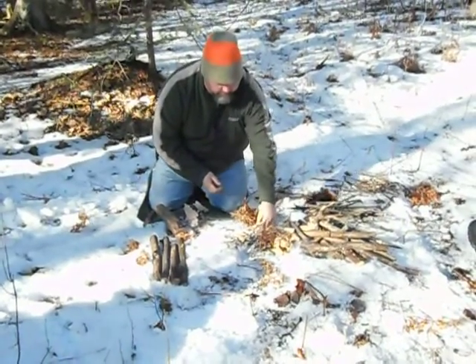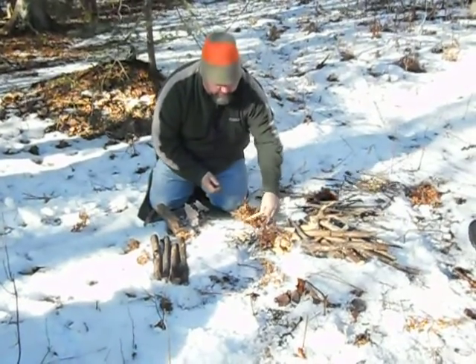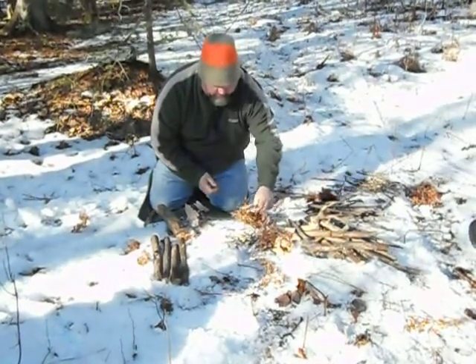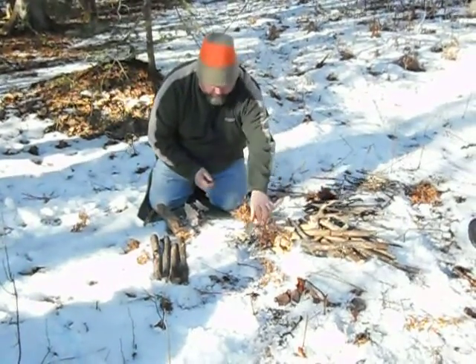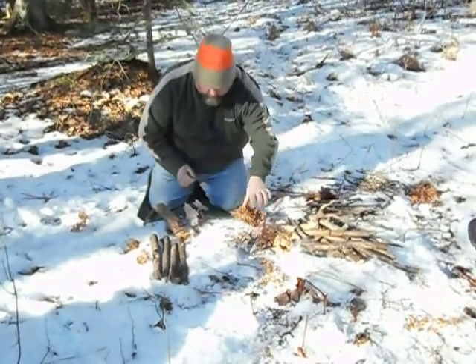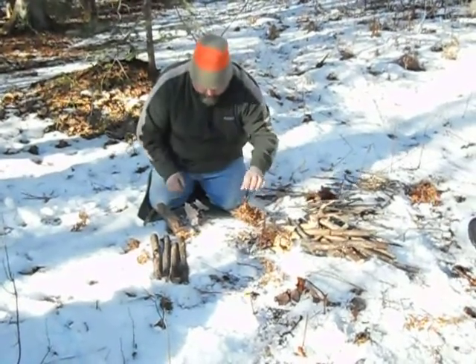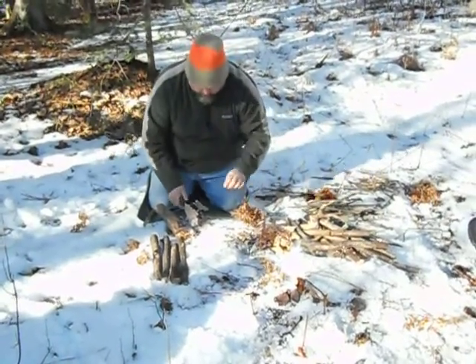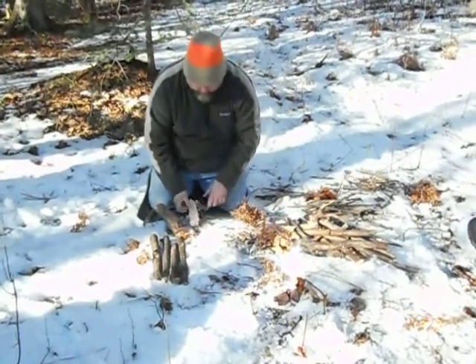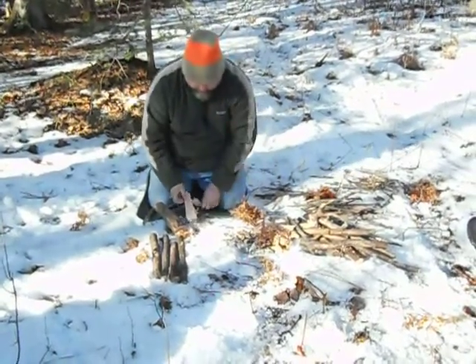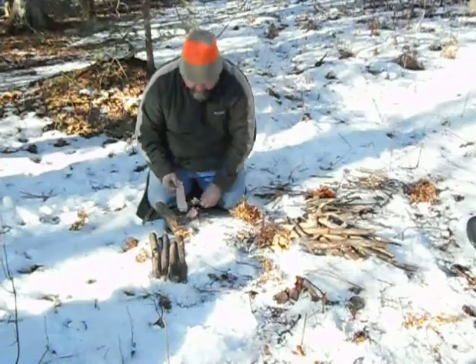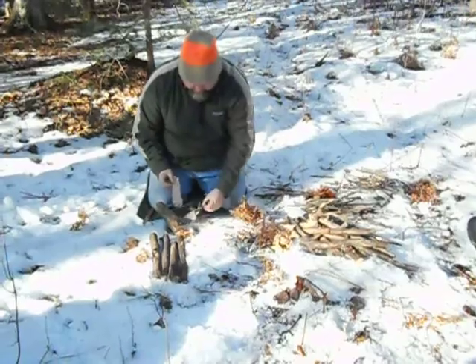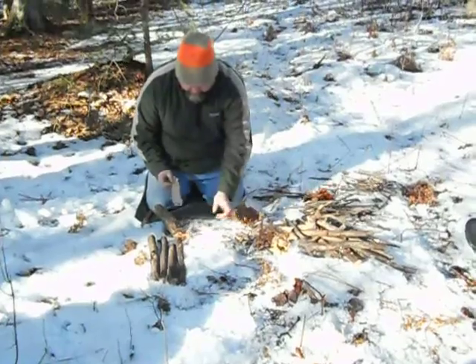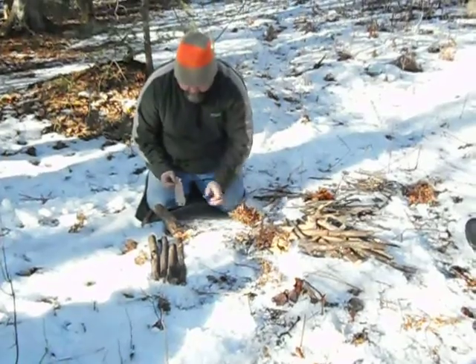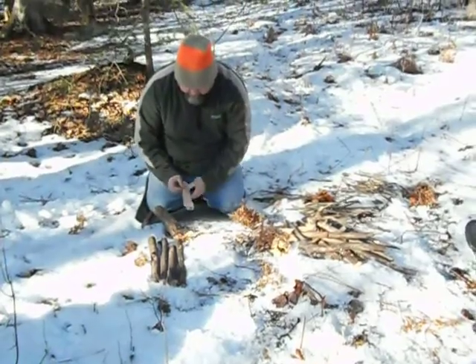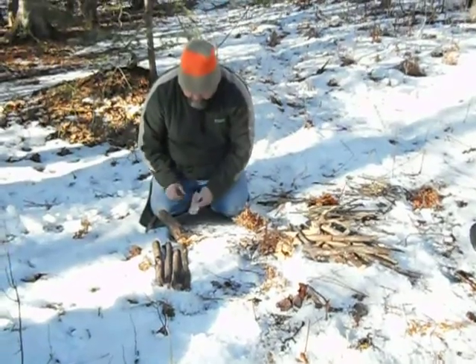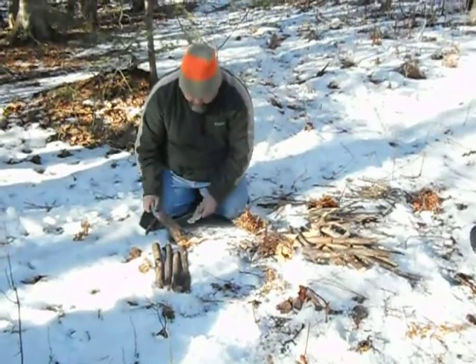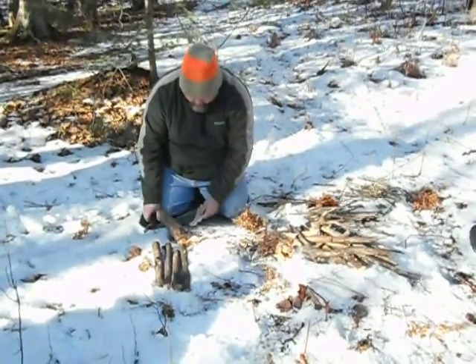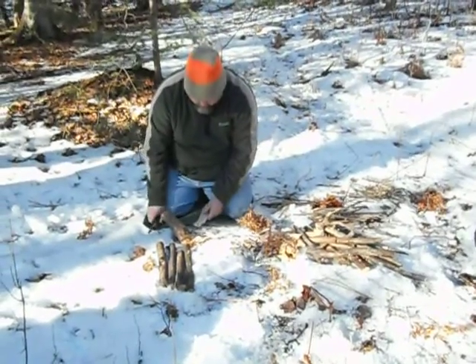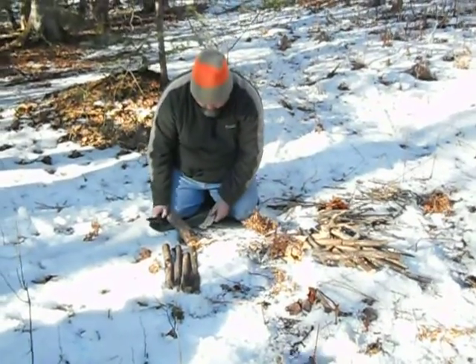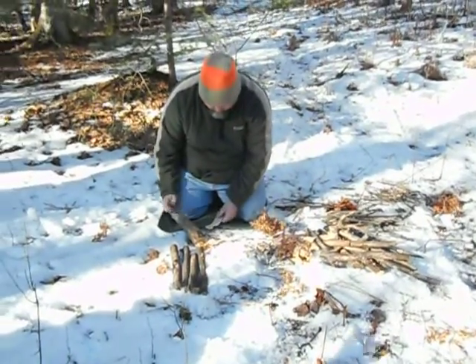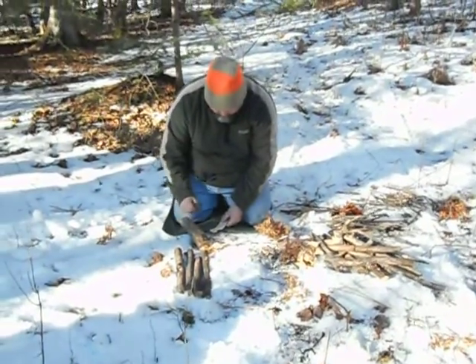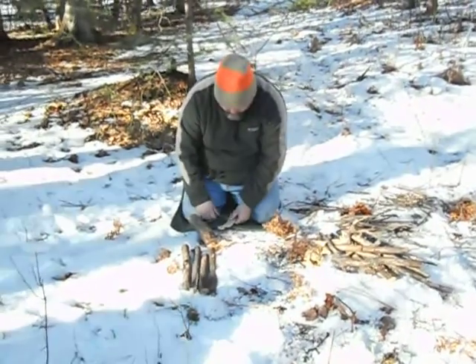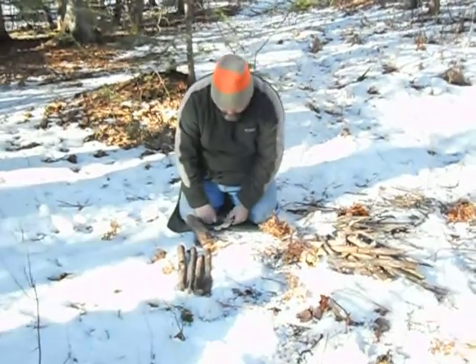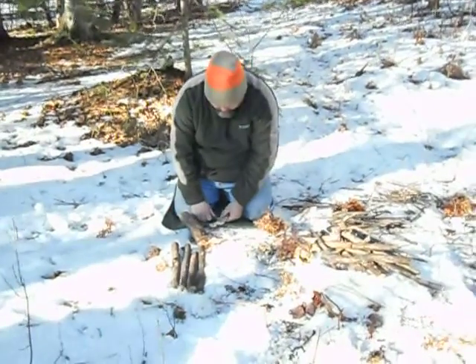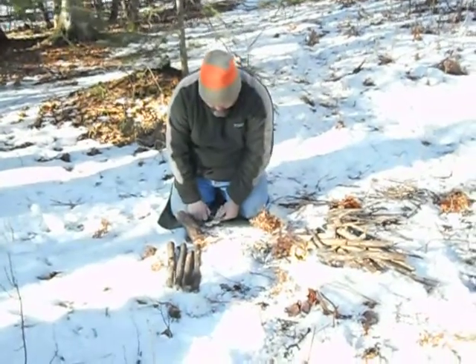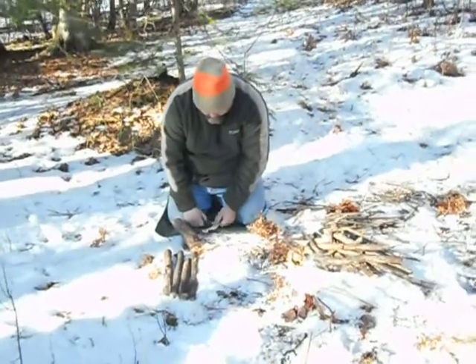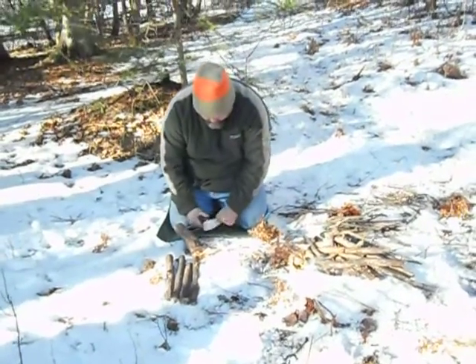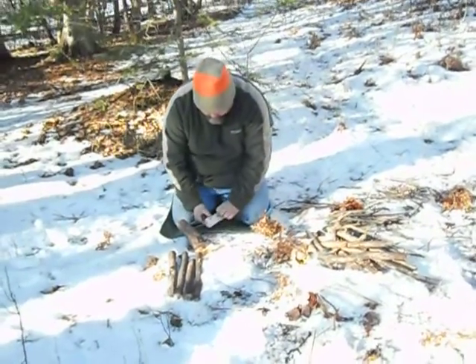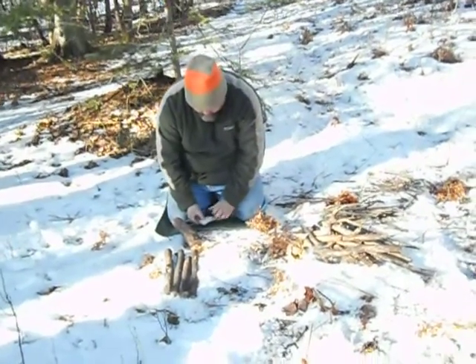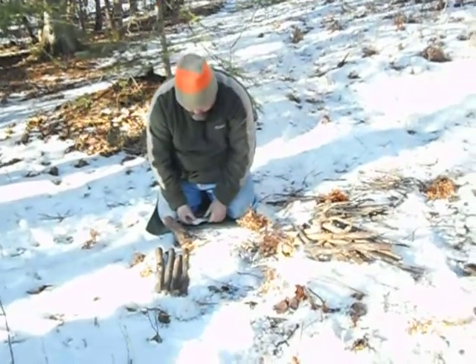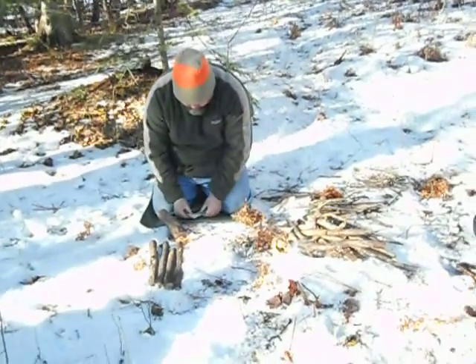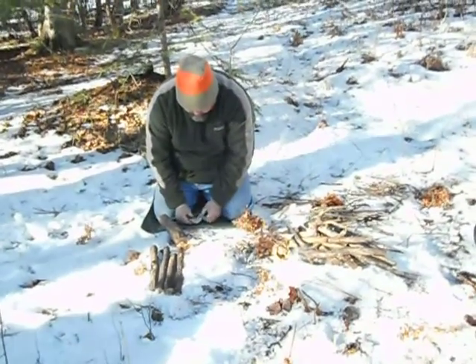Kick the birds out first. And if there are eggs in there too — well, you have eggs.